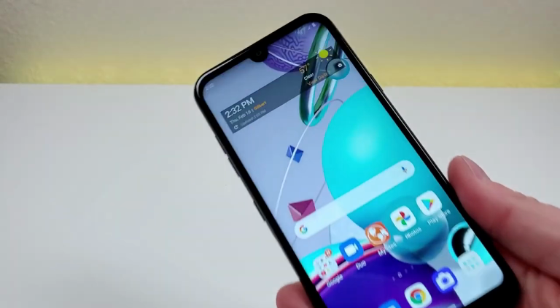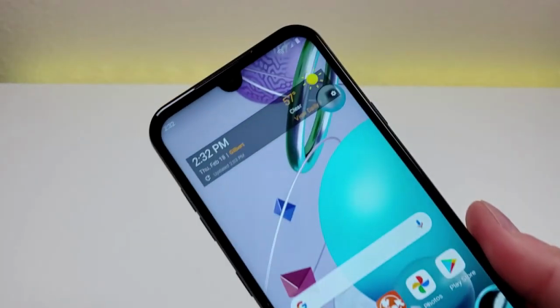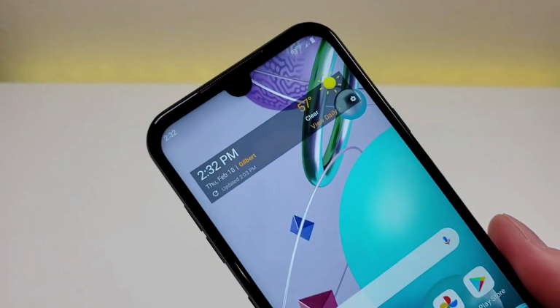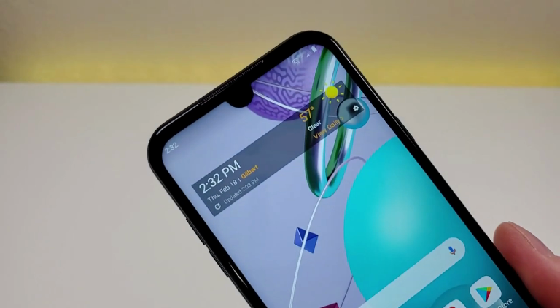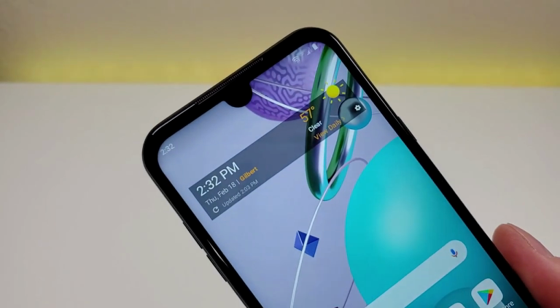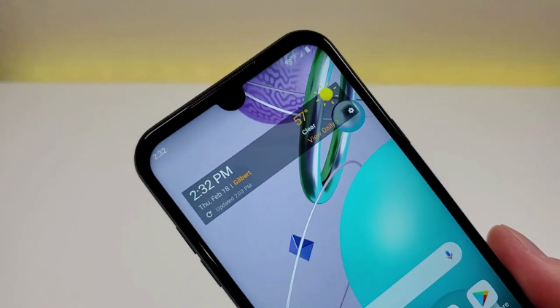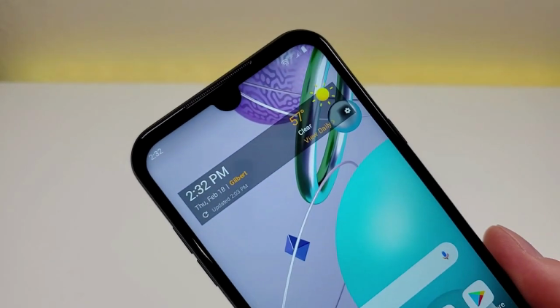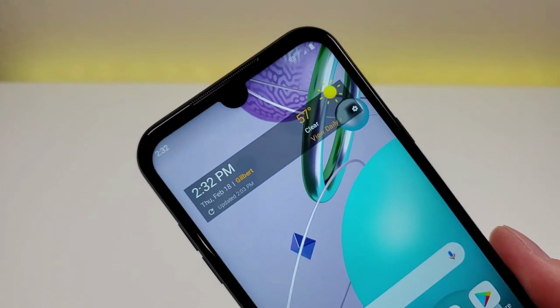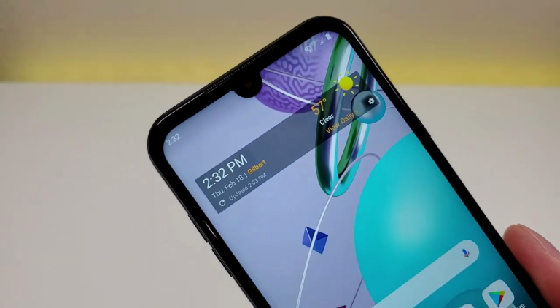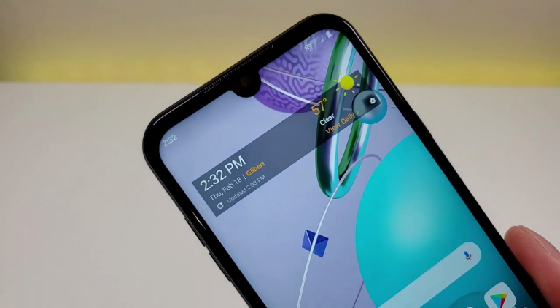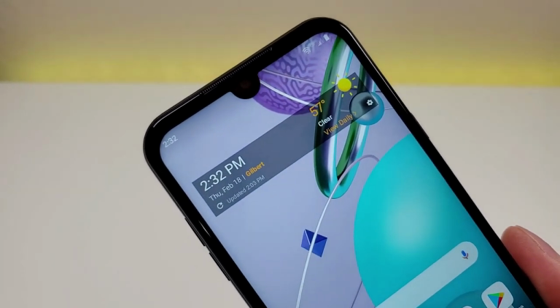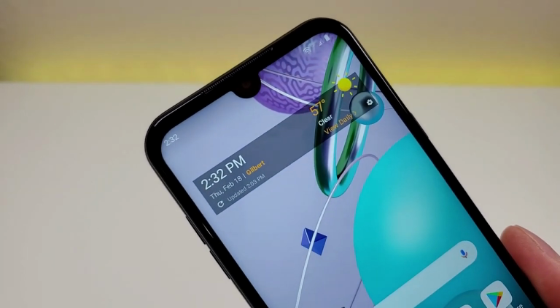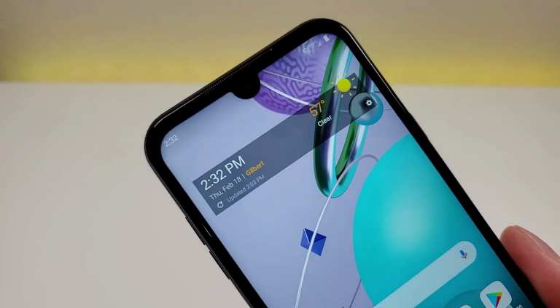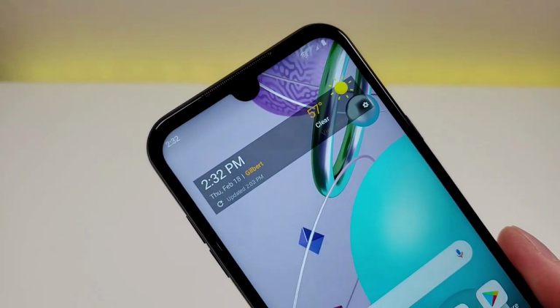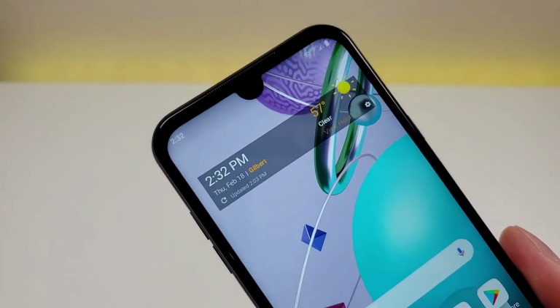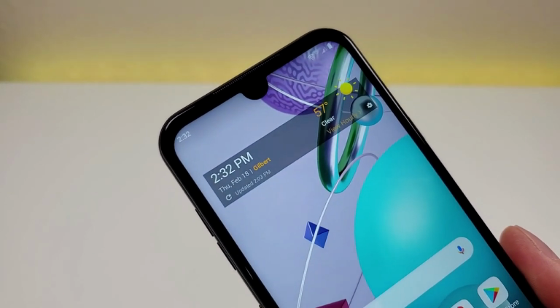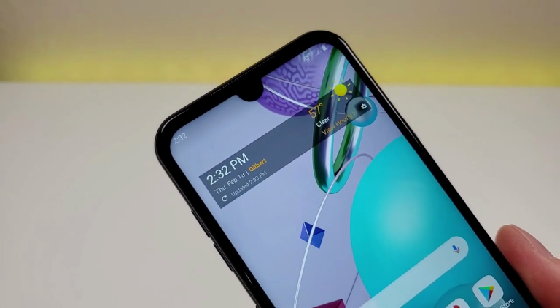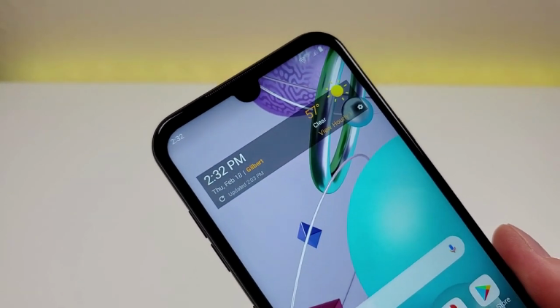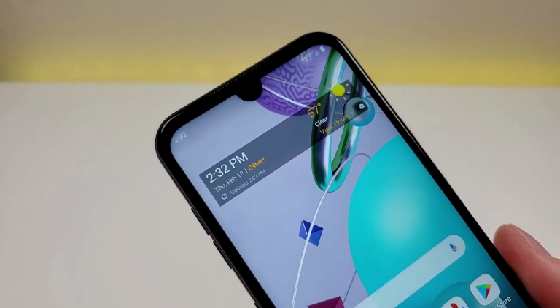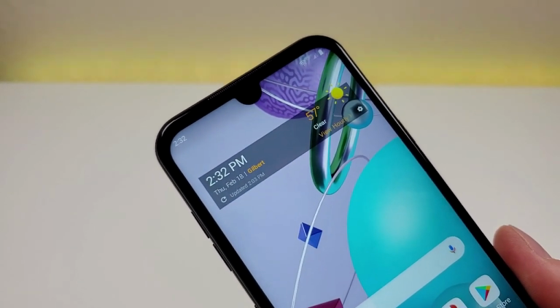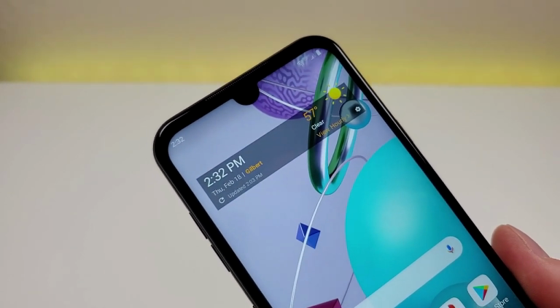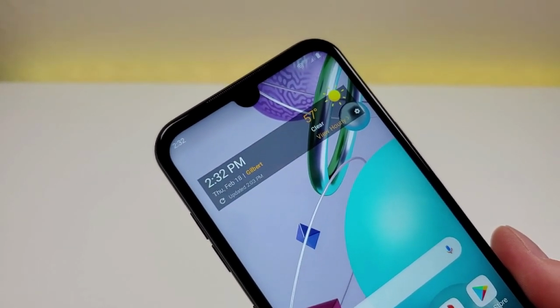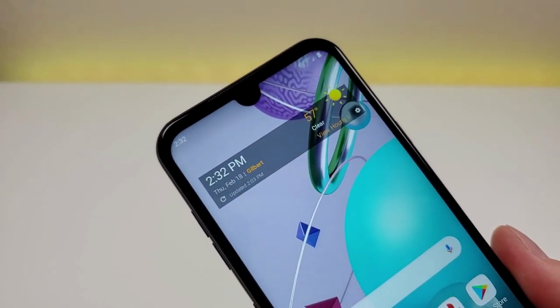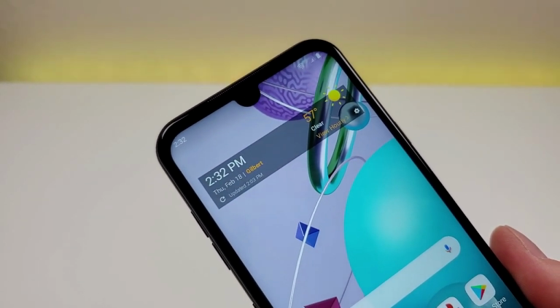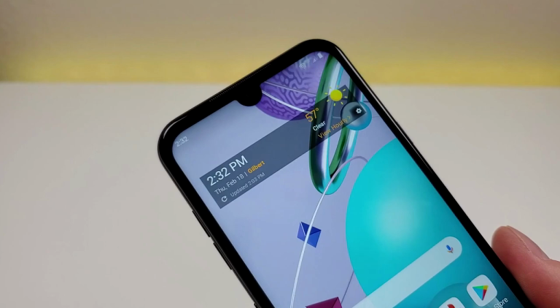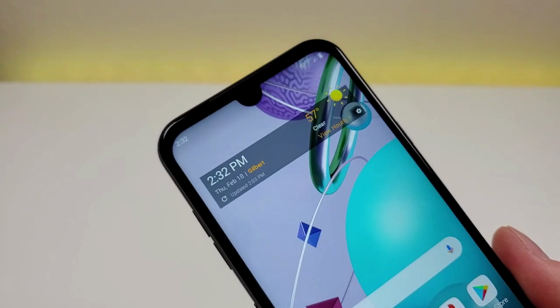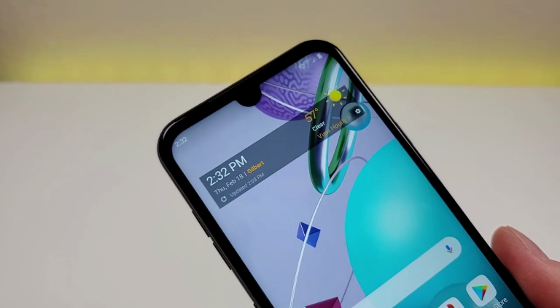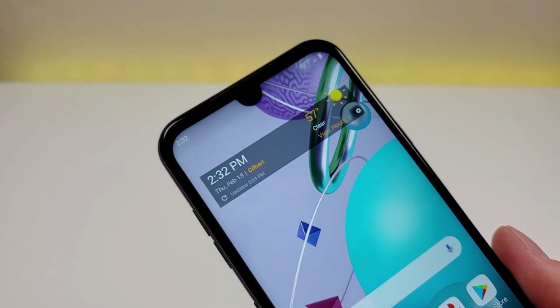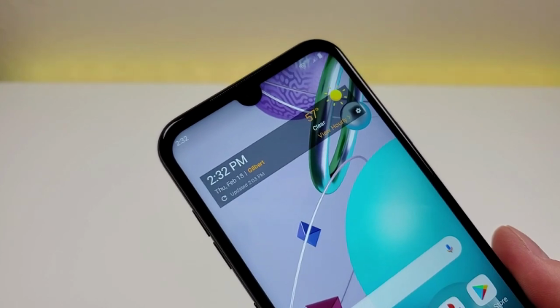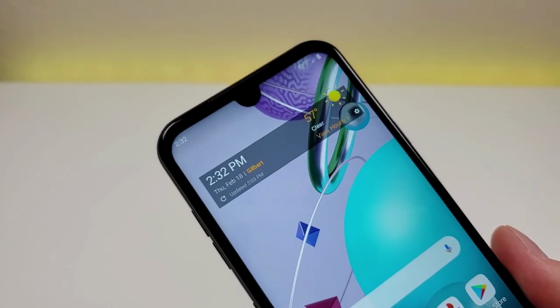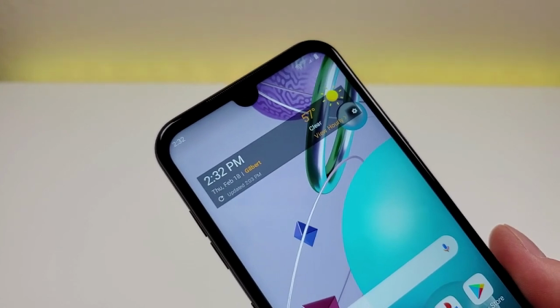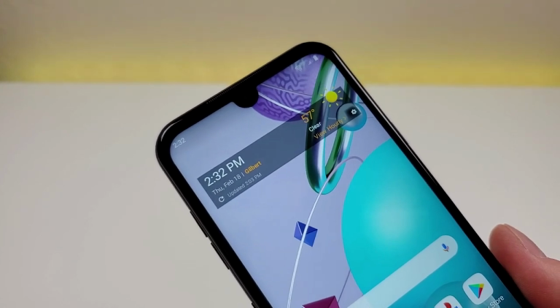This device does feature a water drop notch up top, and in that notch is a 5 megapixel front-facing camera.